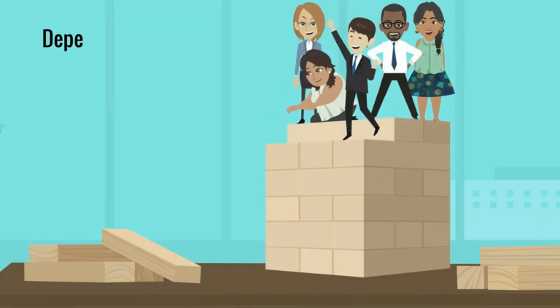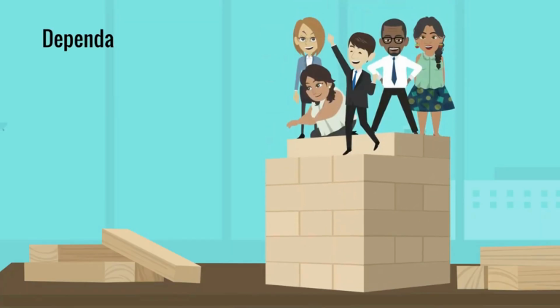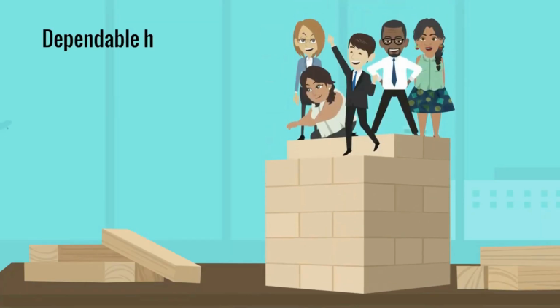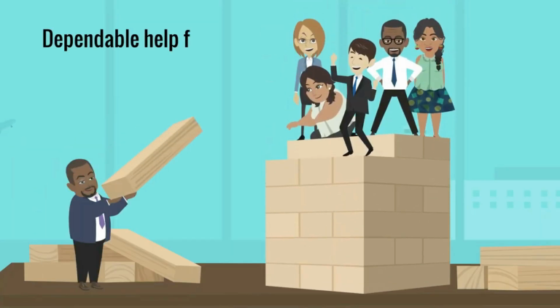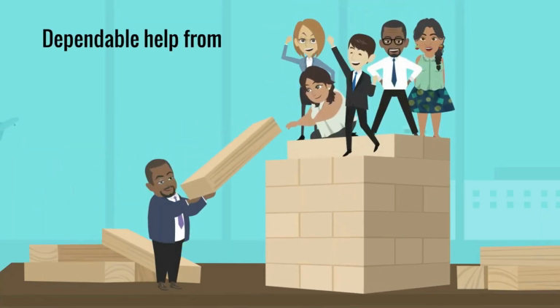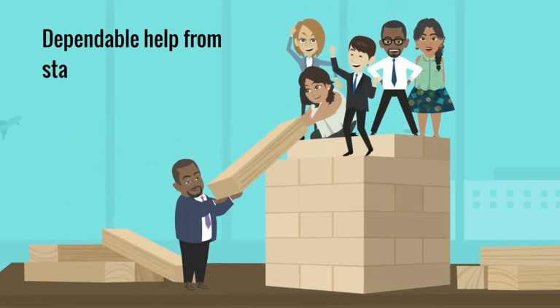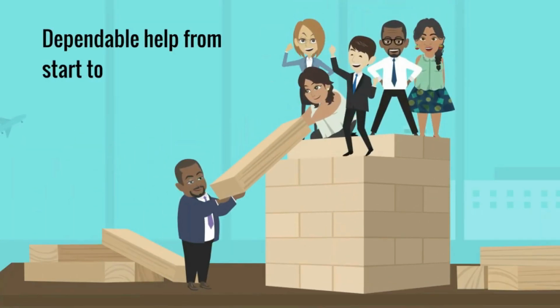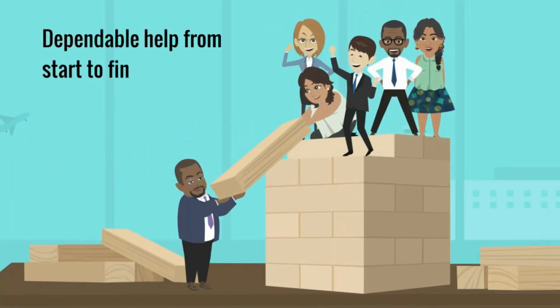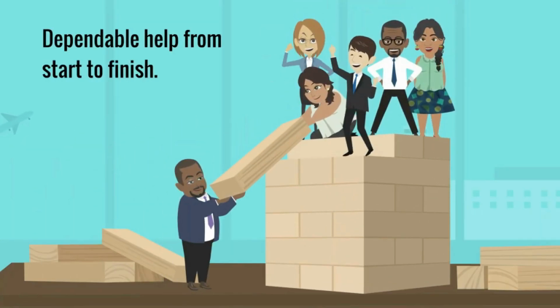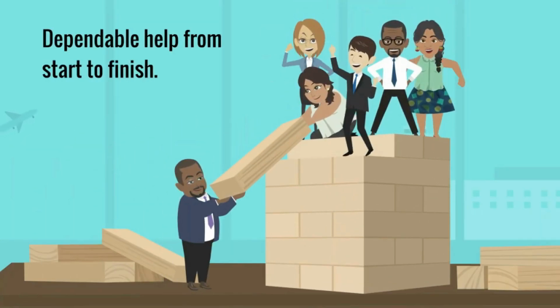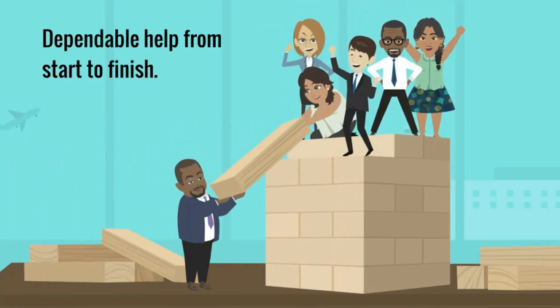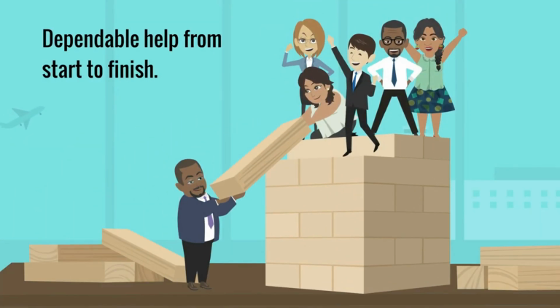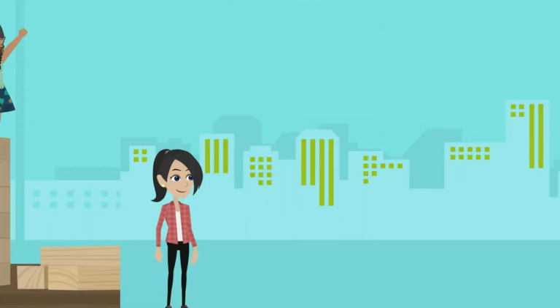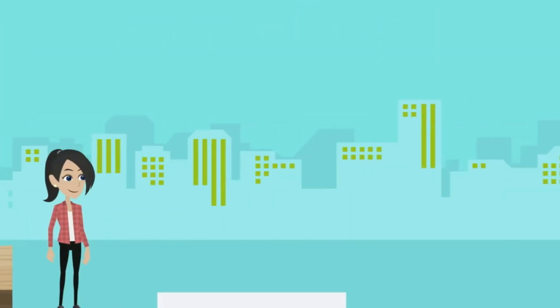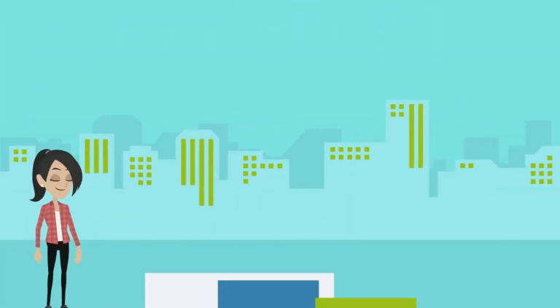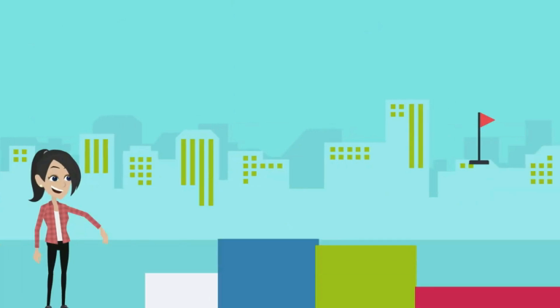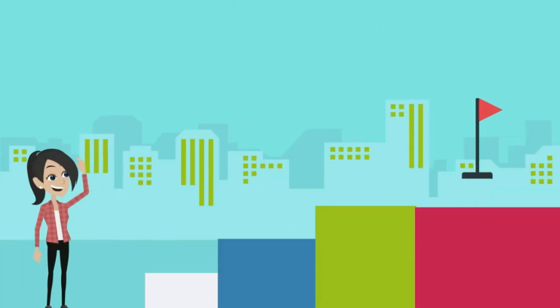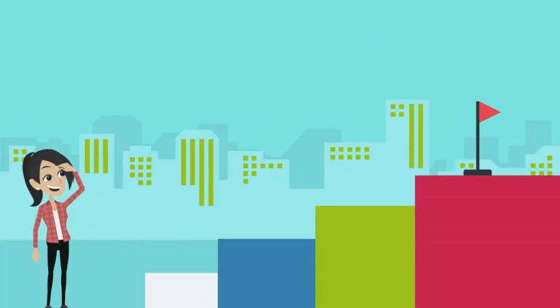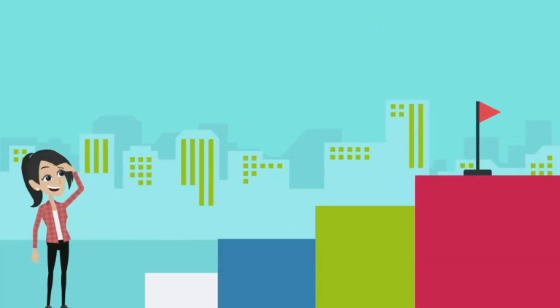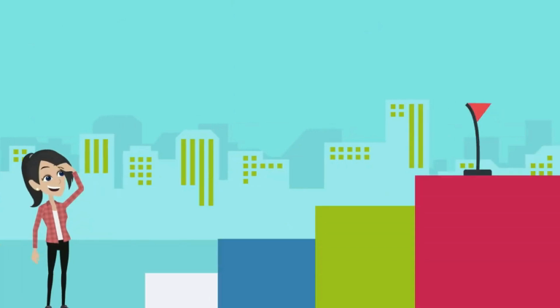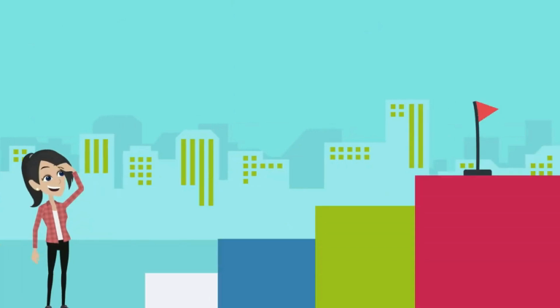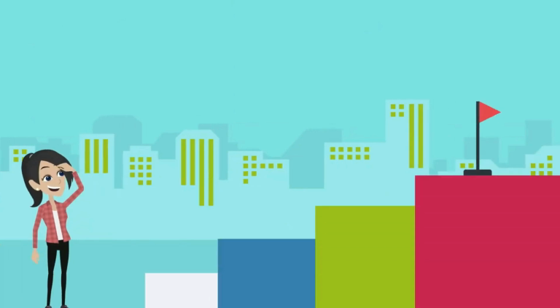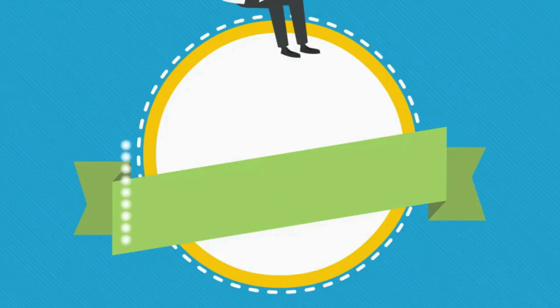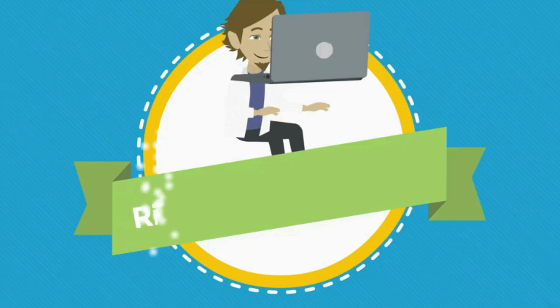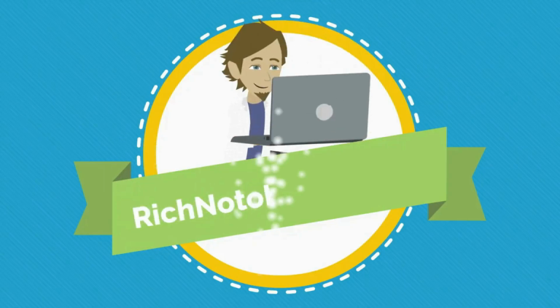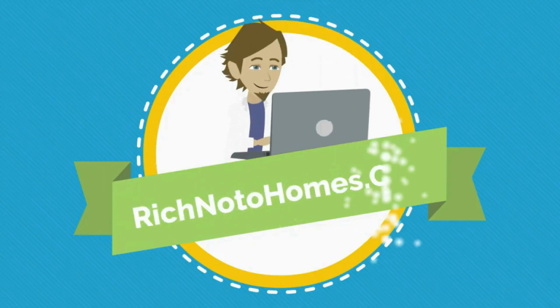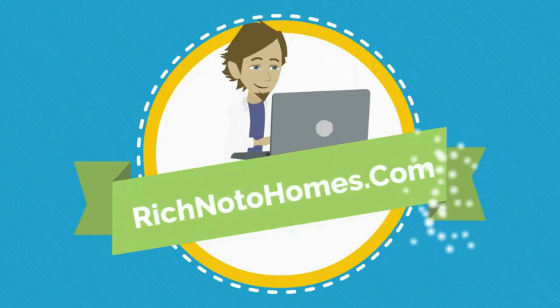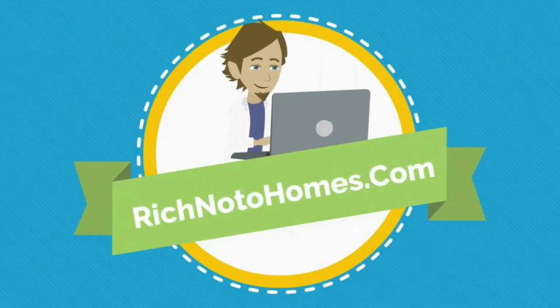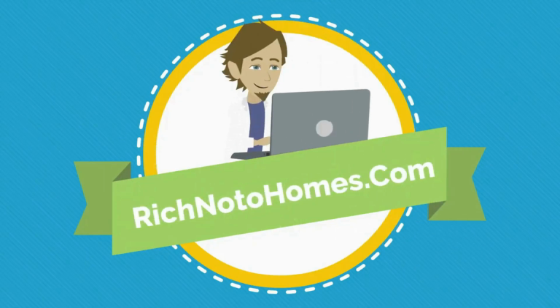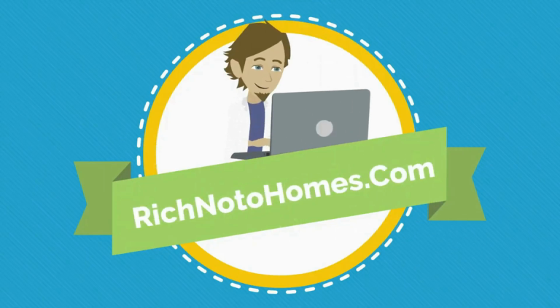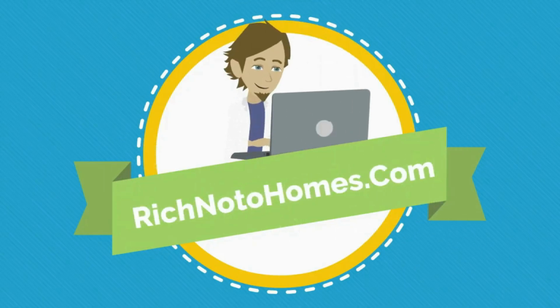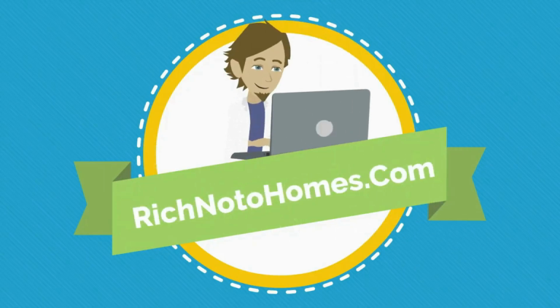Dependable help from start to finish. Don't make a mistake along the way. Go to richnotohomes.com.